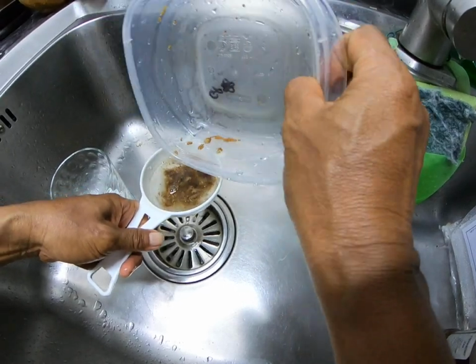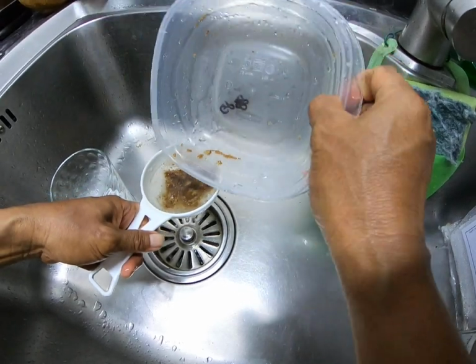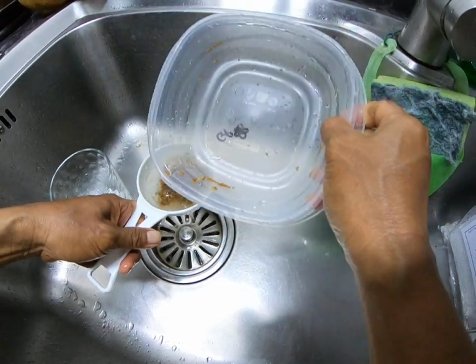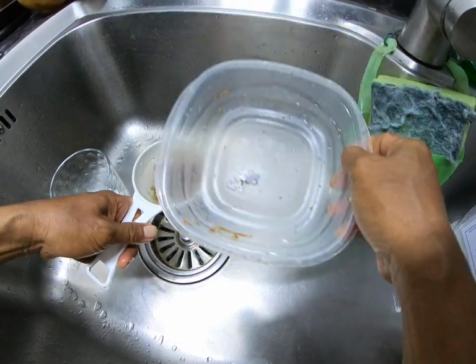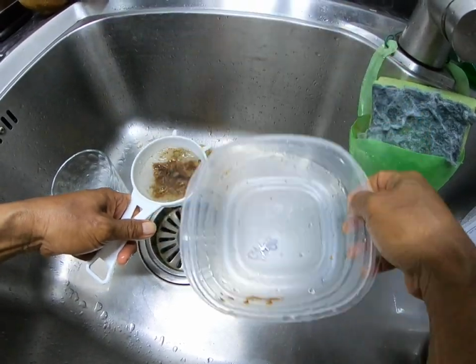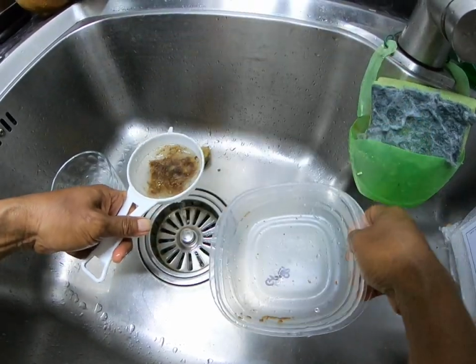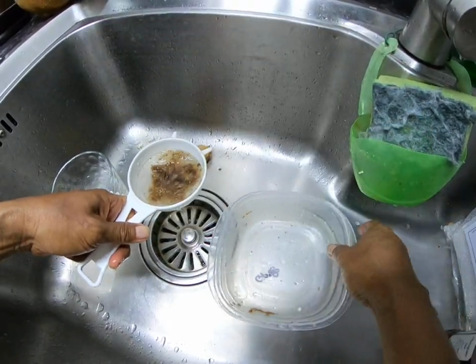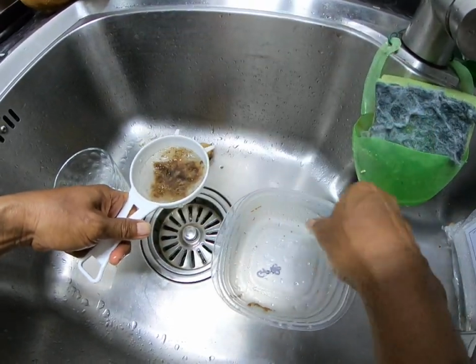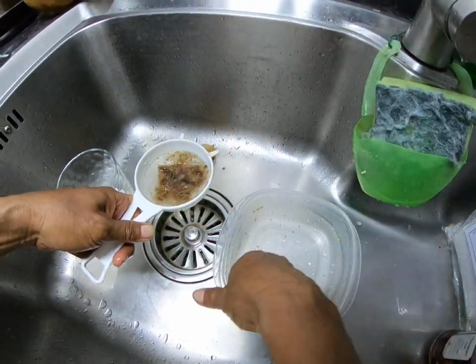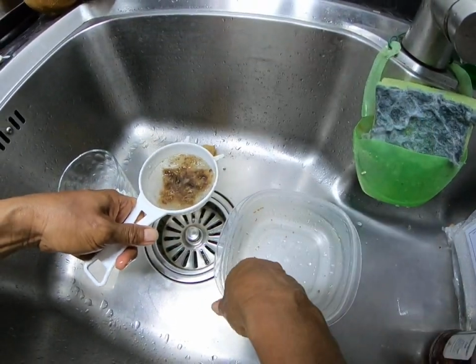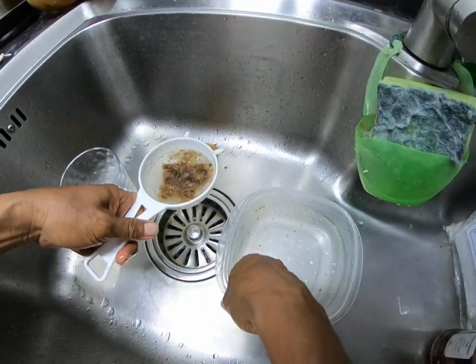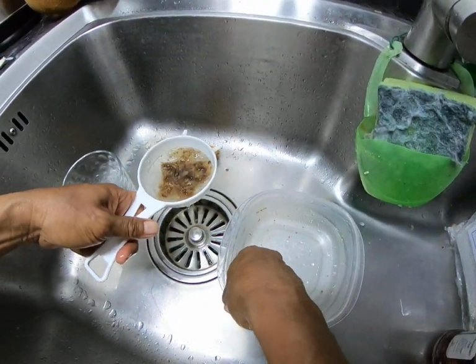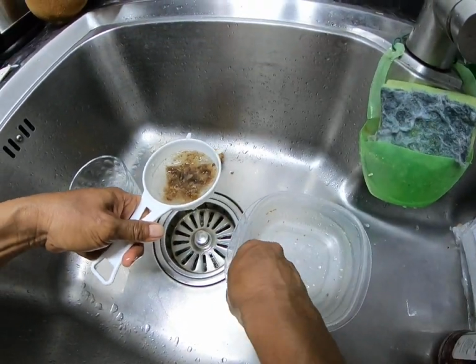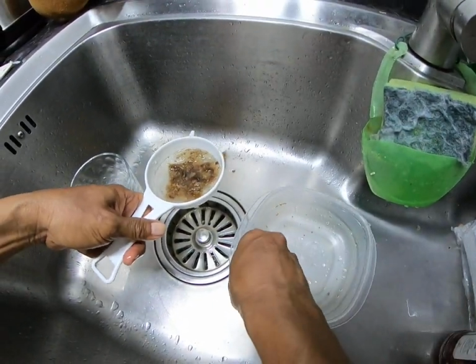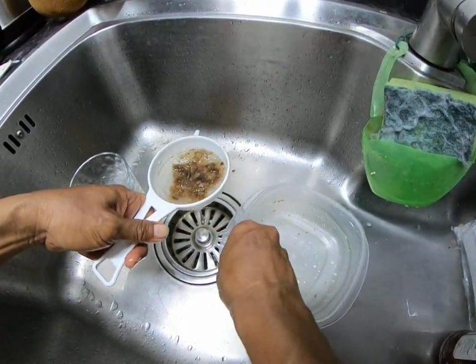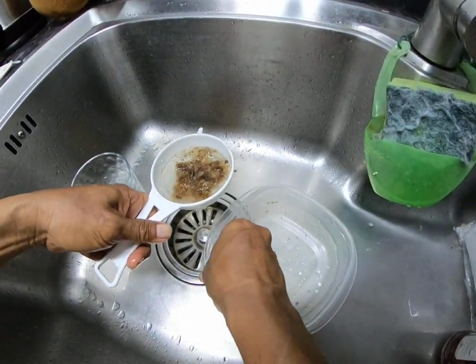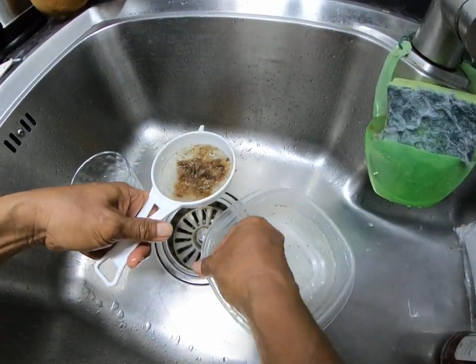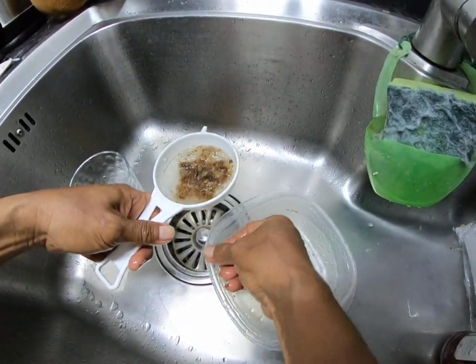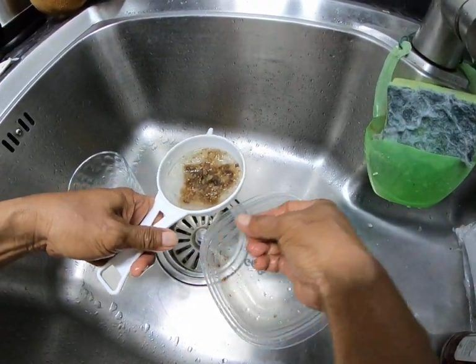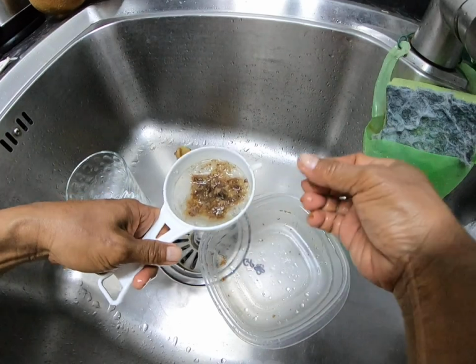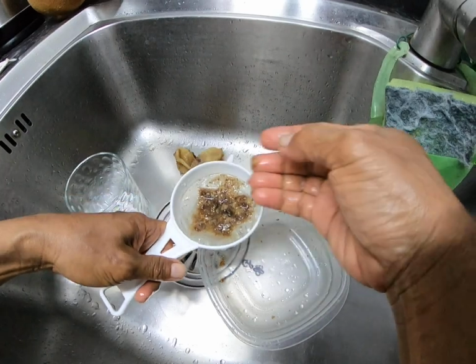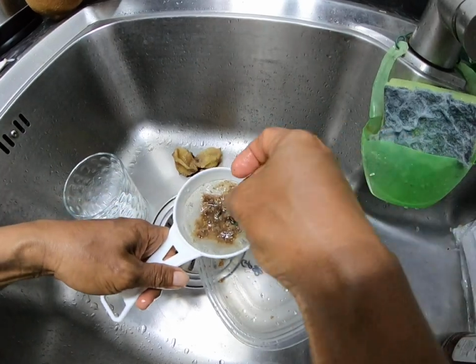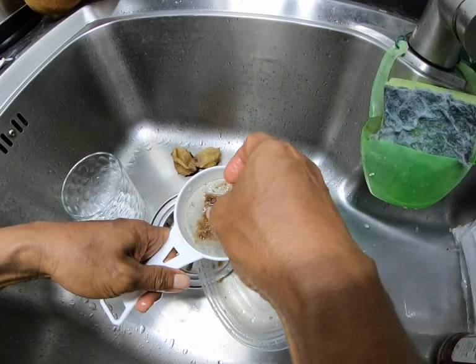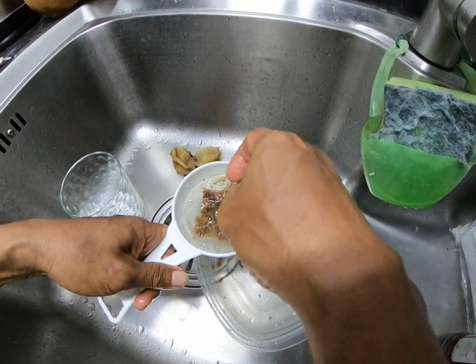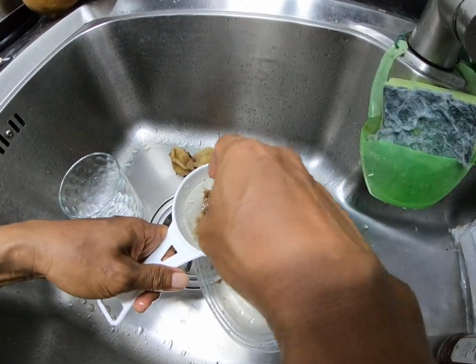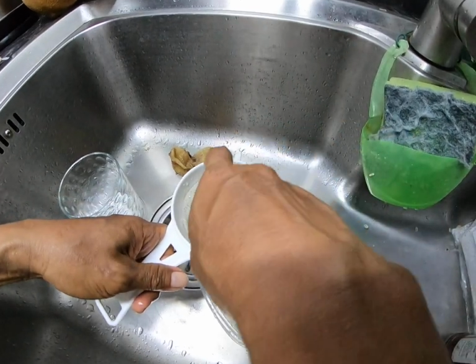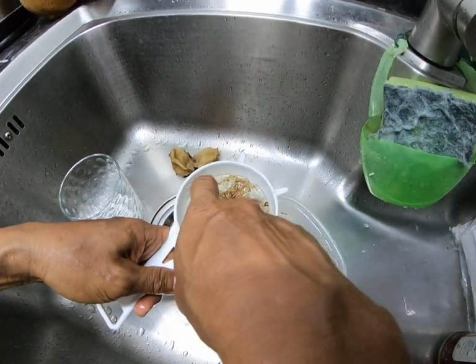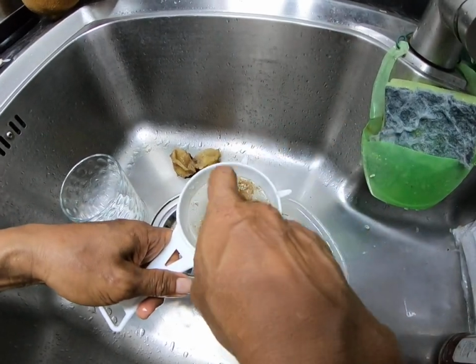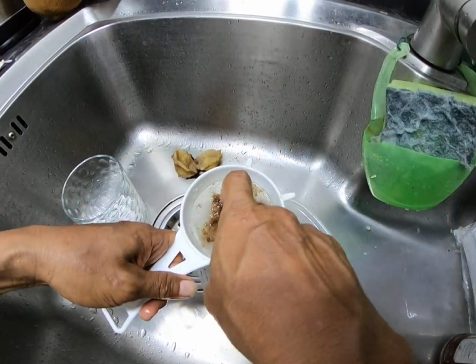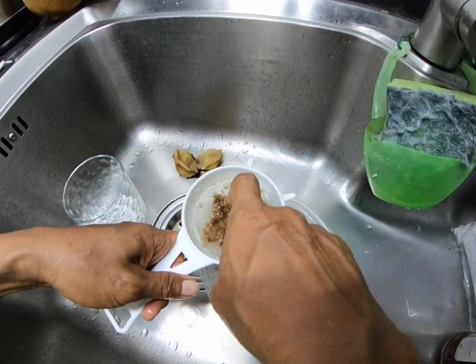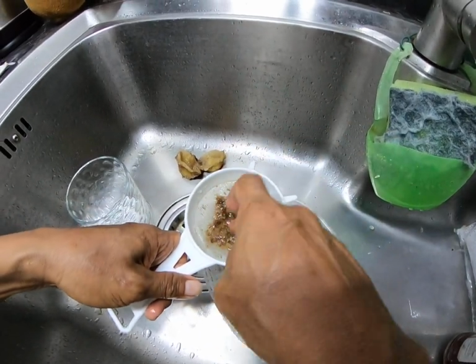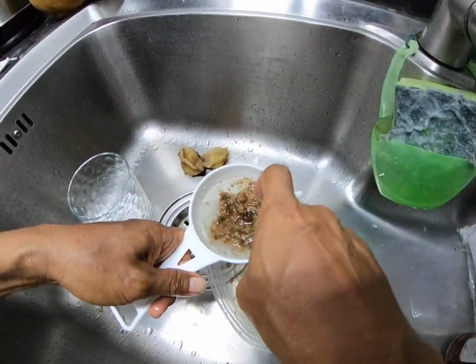Oh, look at all the little seeds going down the sink! There must be a hole in the strainer somewhere.